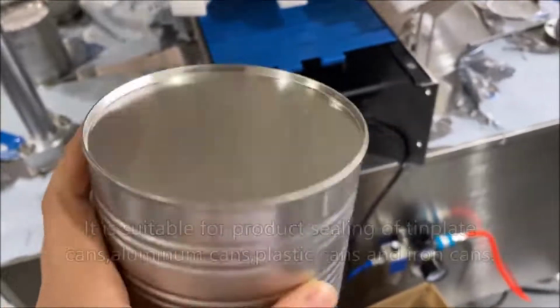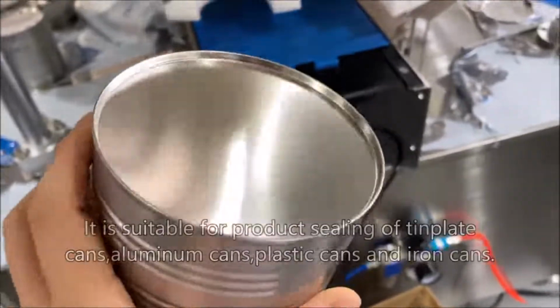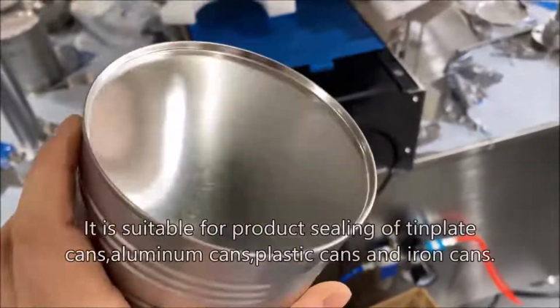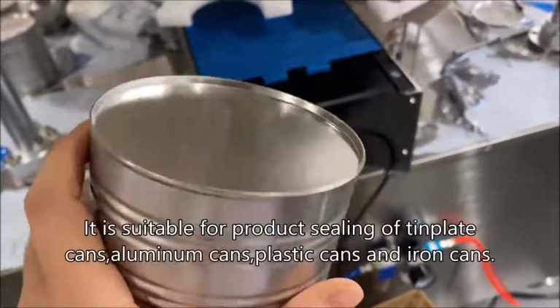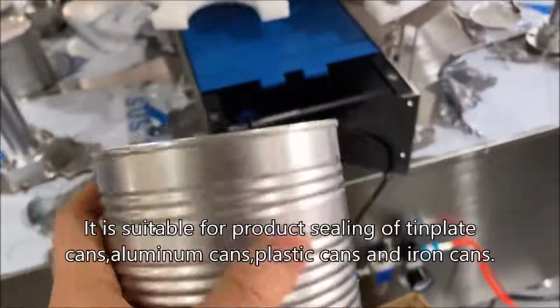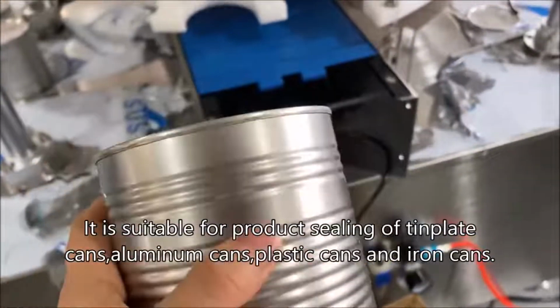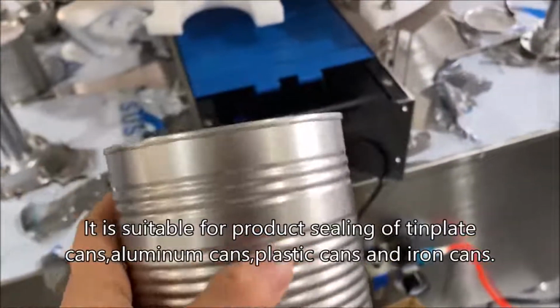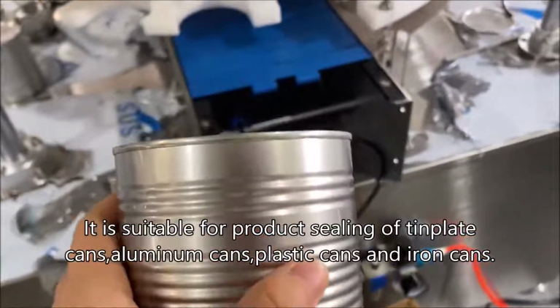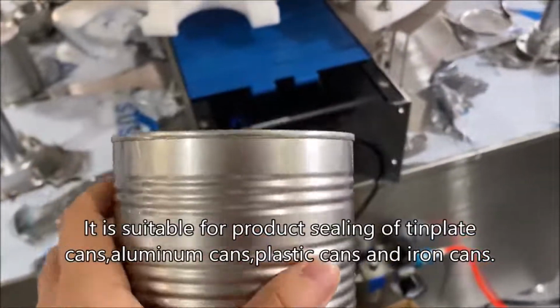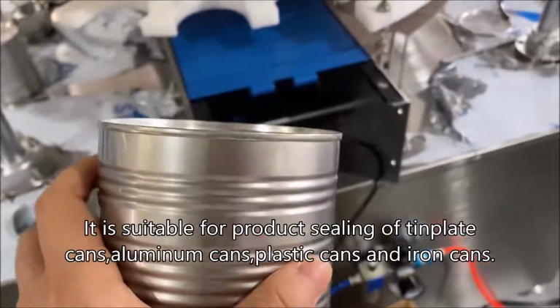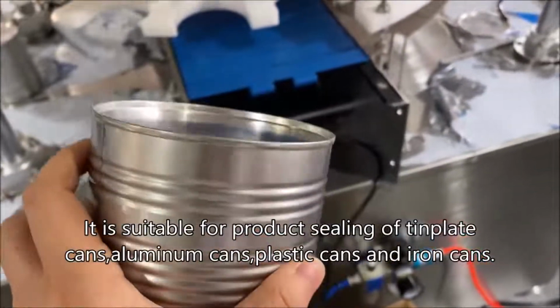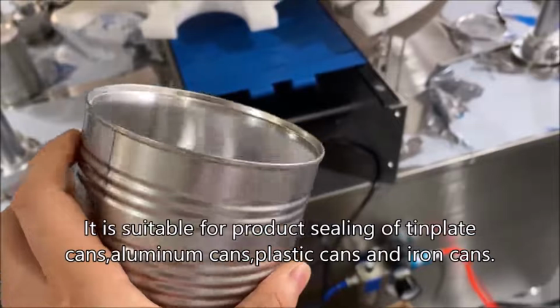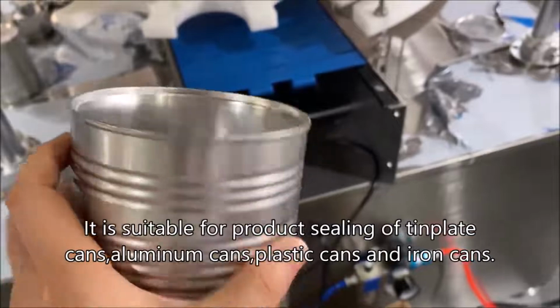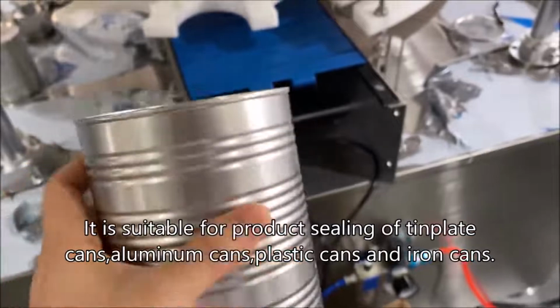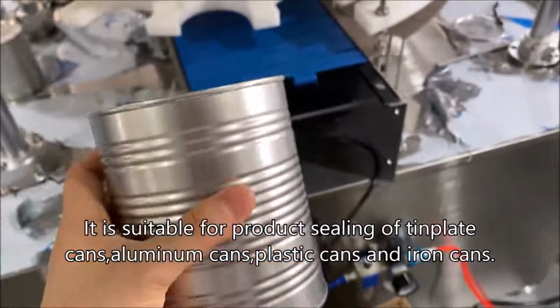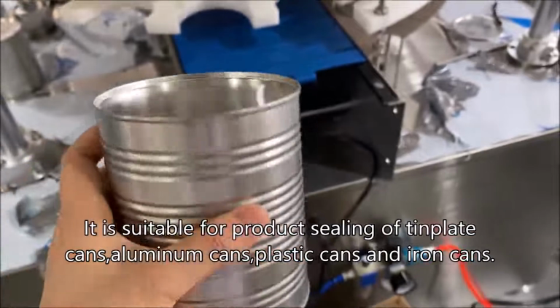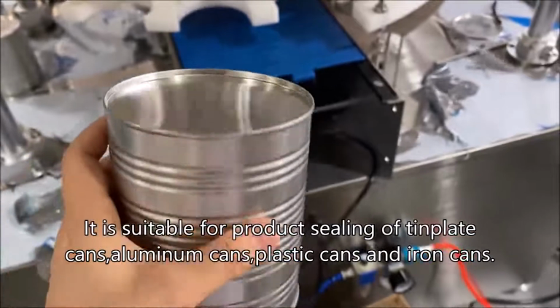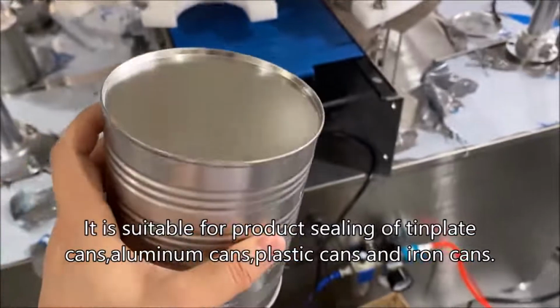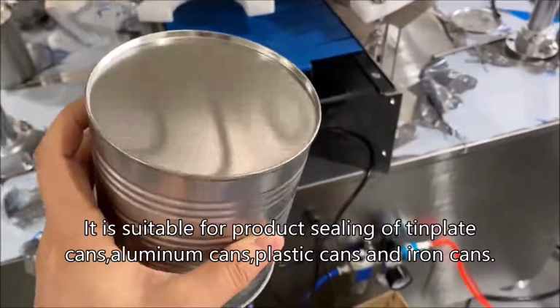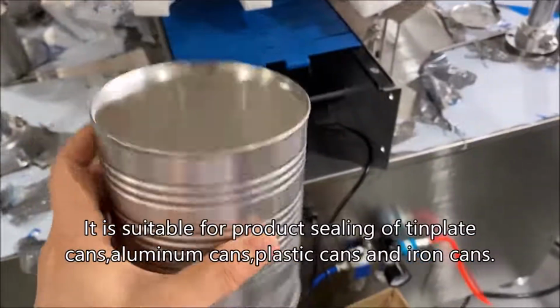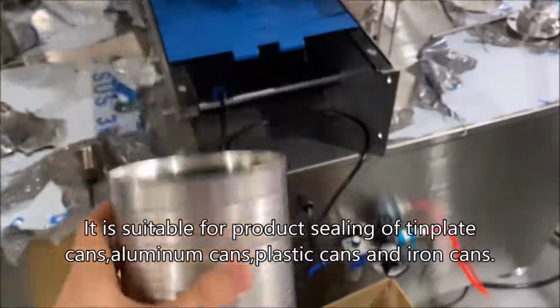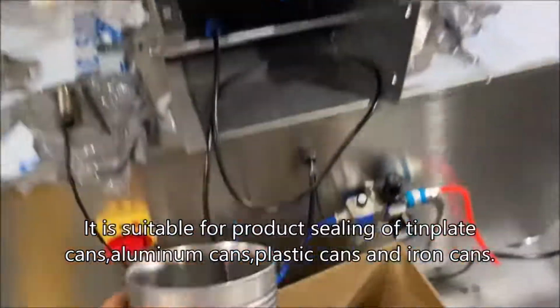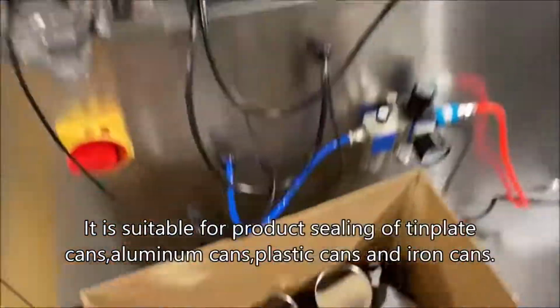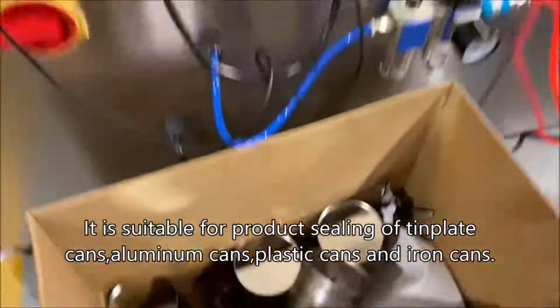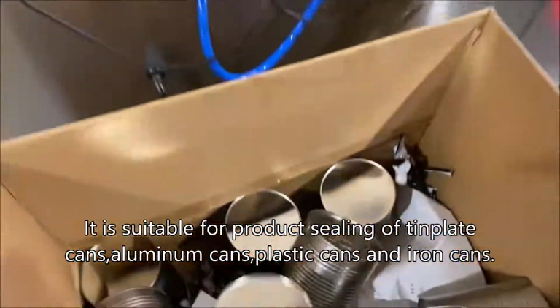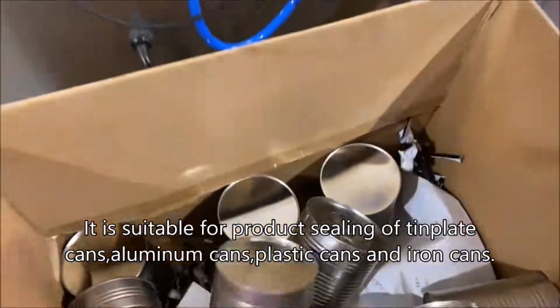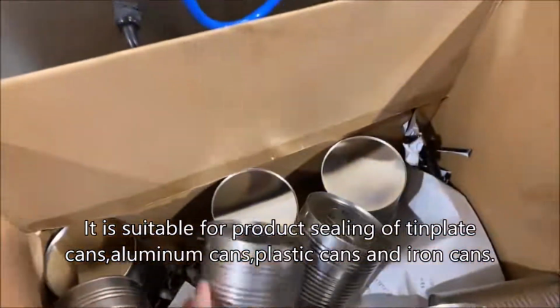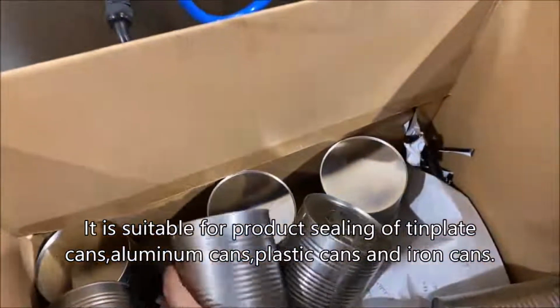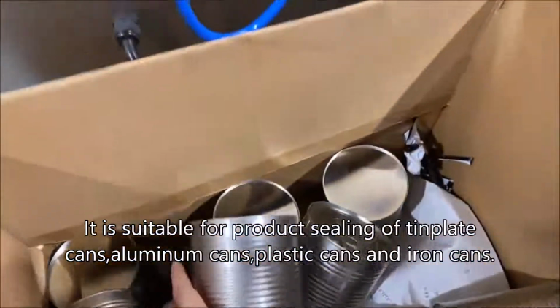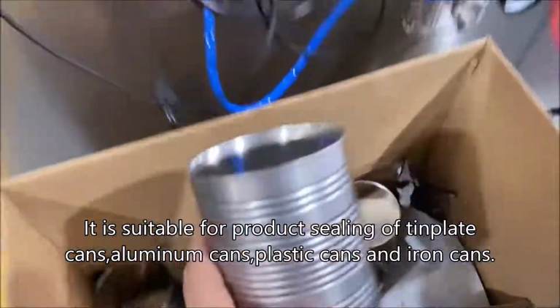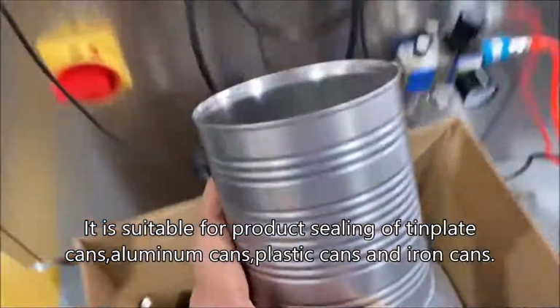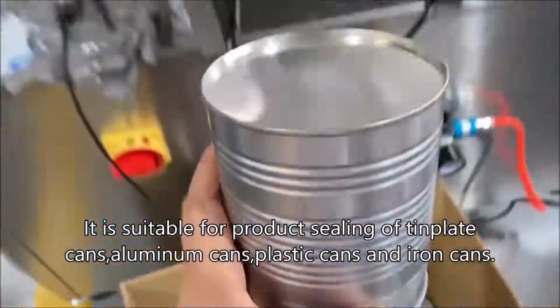It is suitable for product sealing of tinplate cans, aluminum cans, plastic cans, and iron cans.